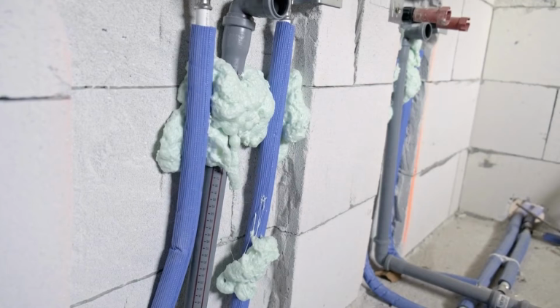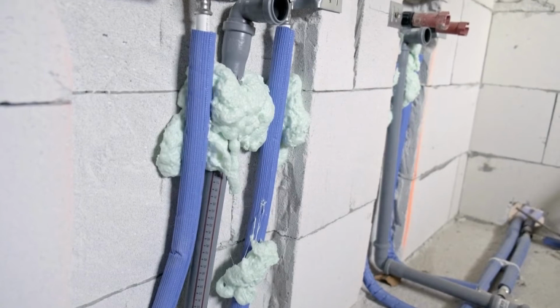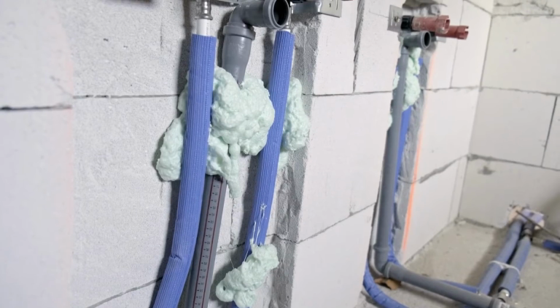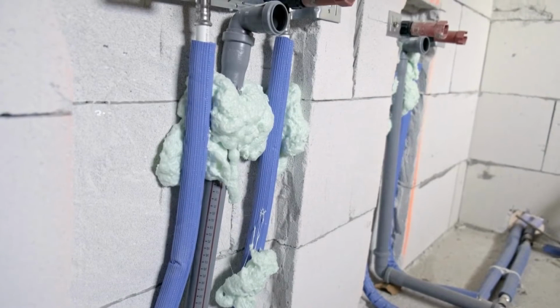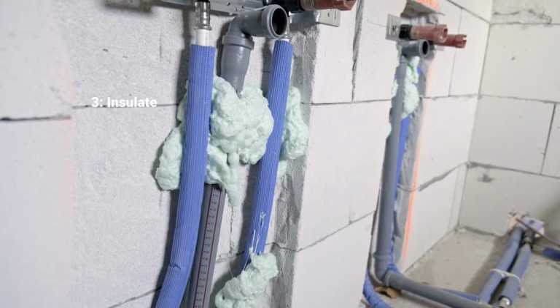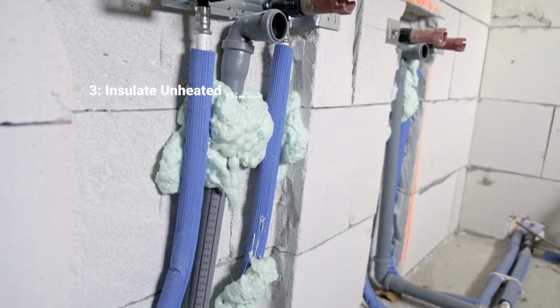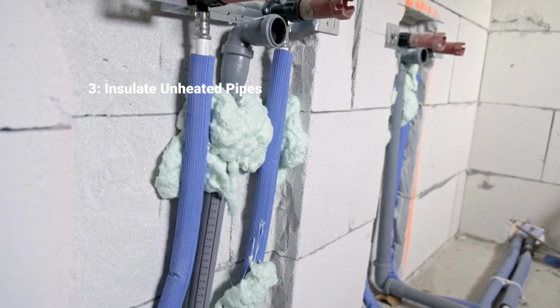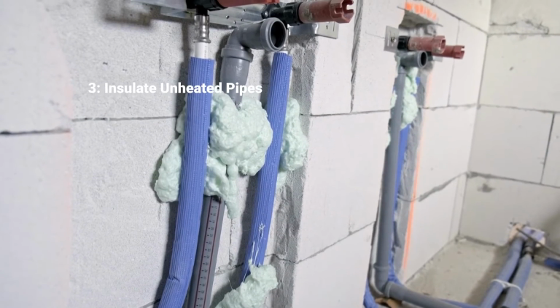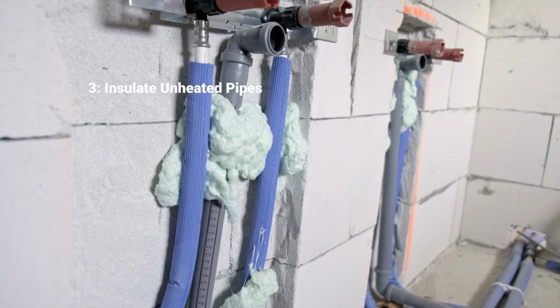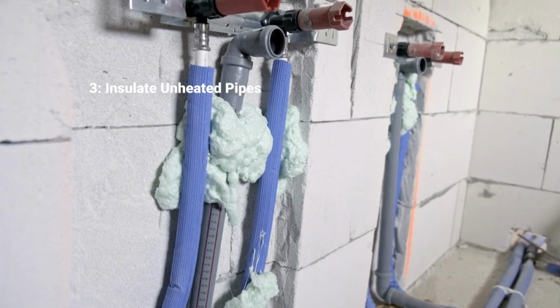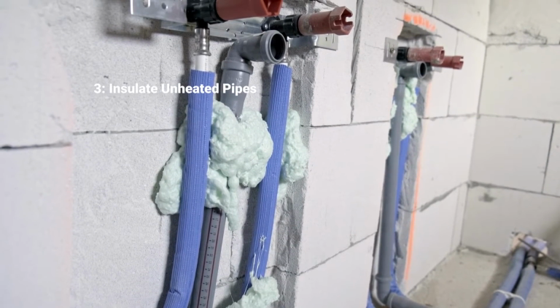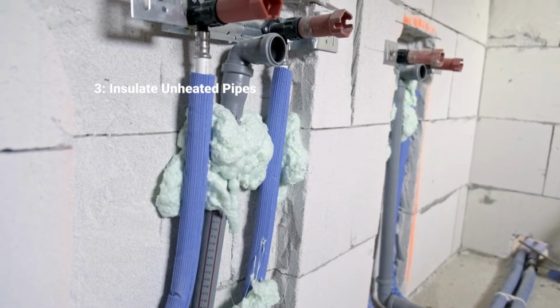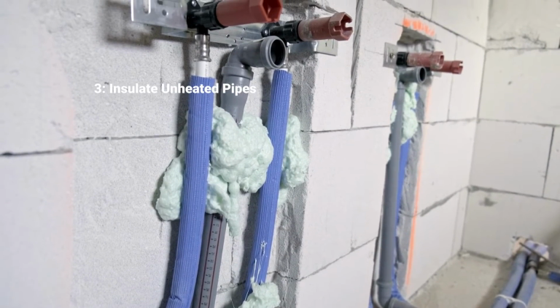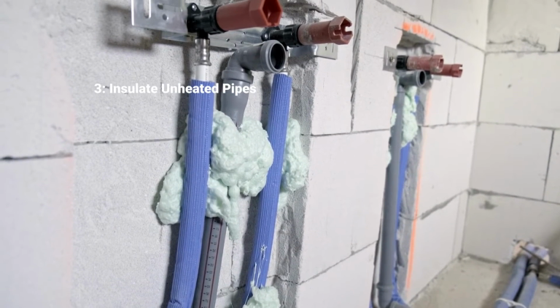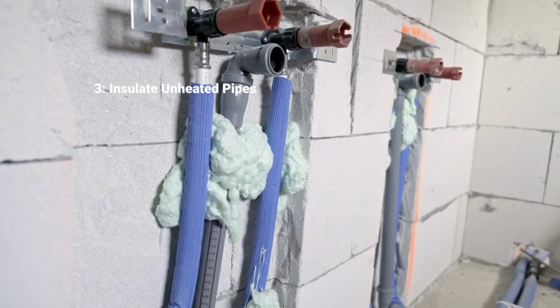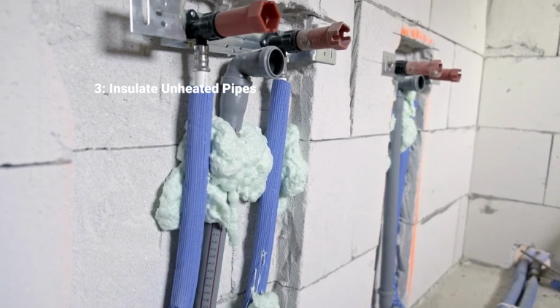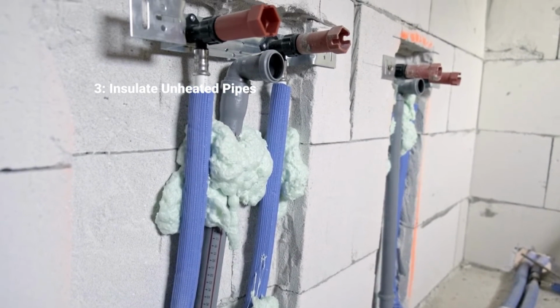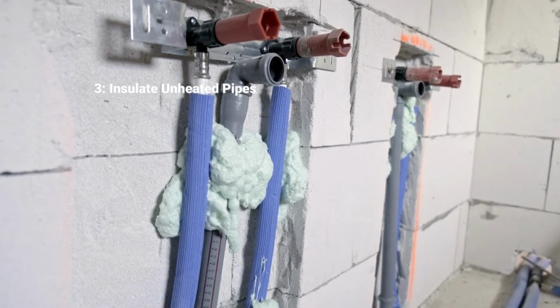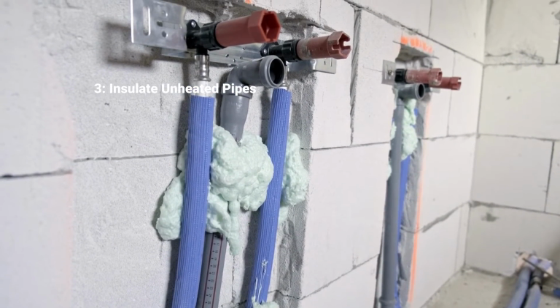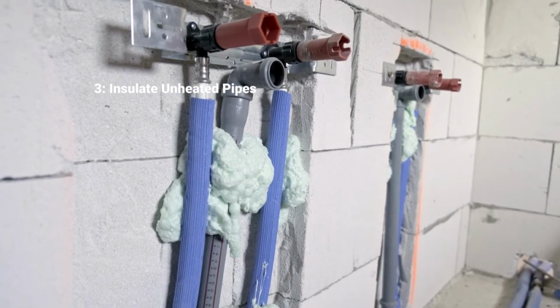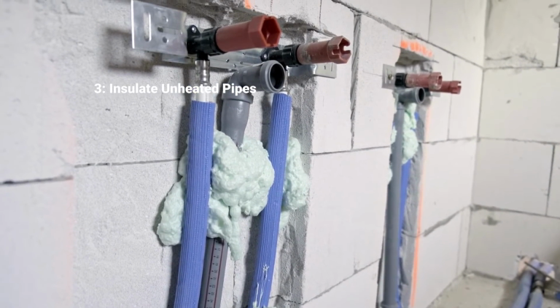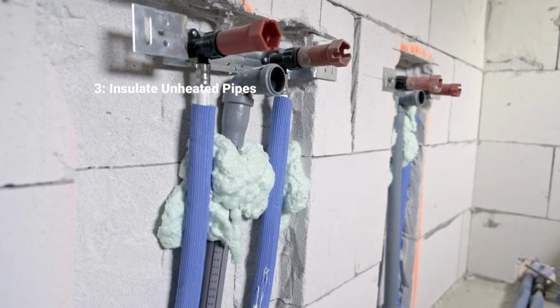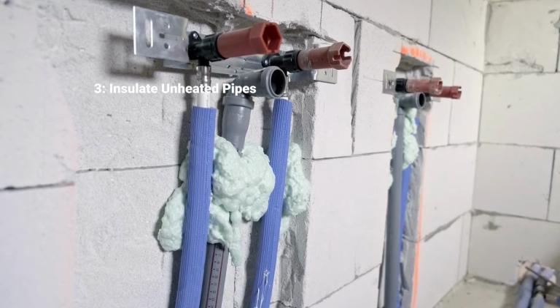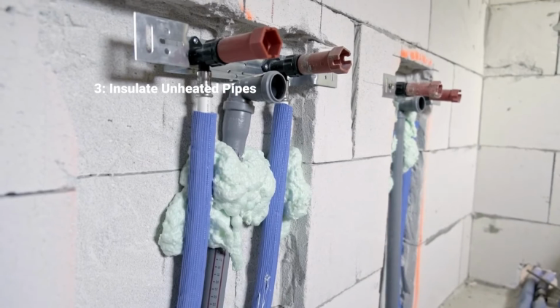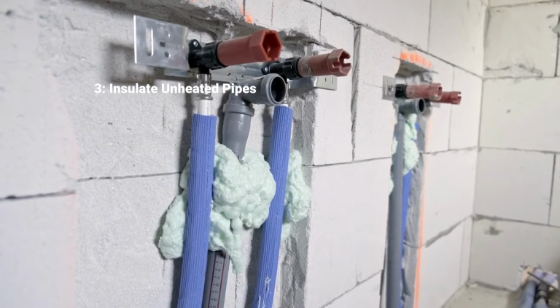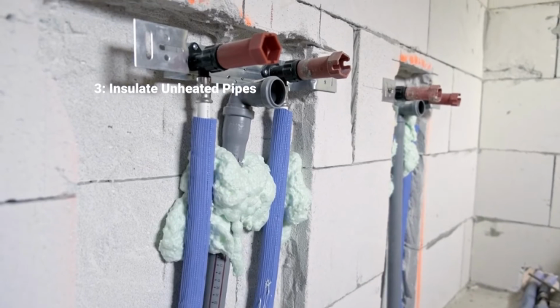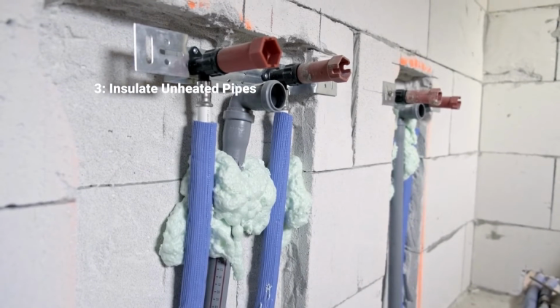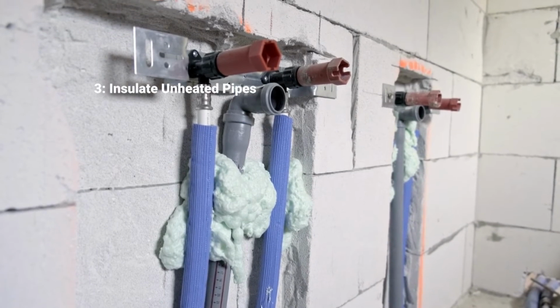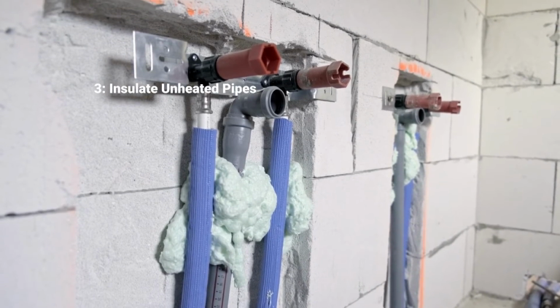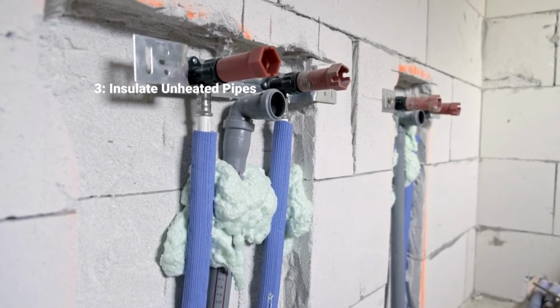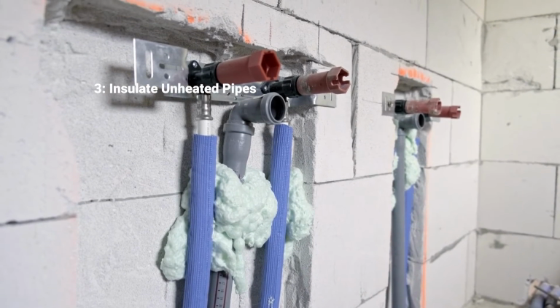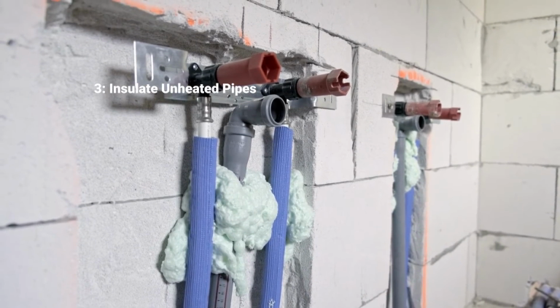Wrap any other pipes located in unheated areas like attics or crawl spaces with foam insulation too.